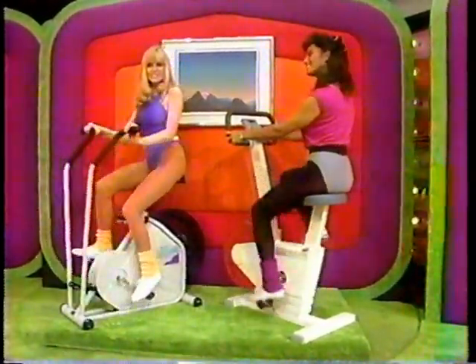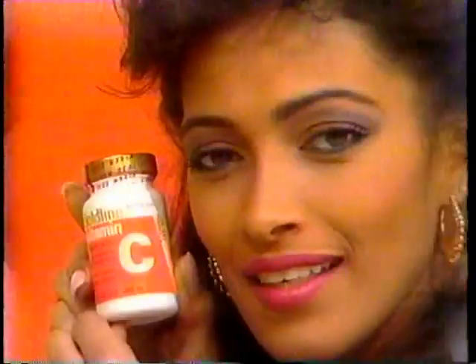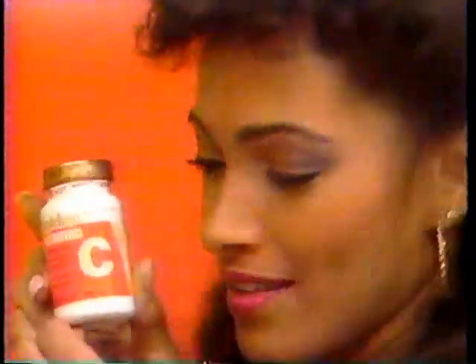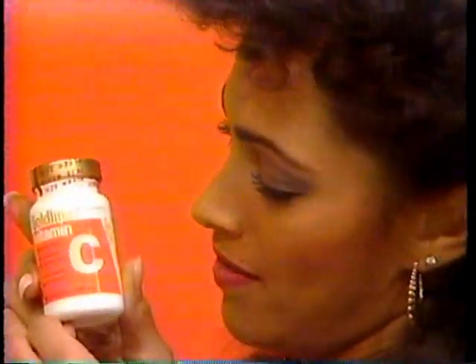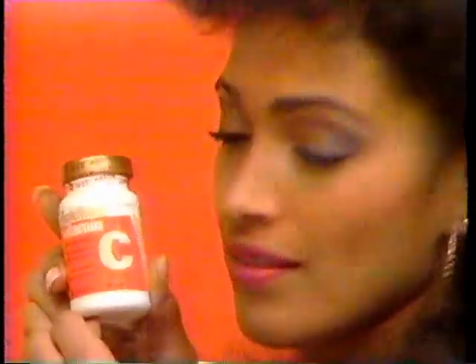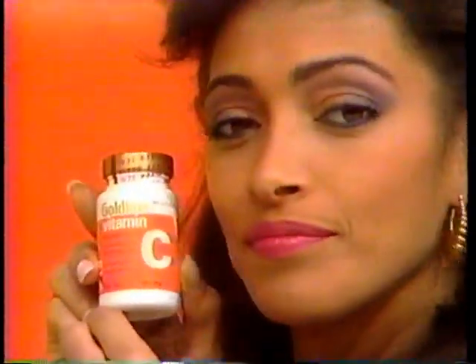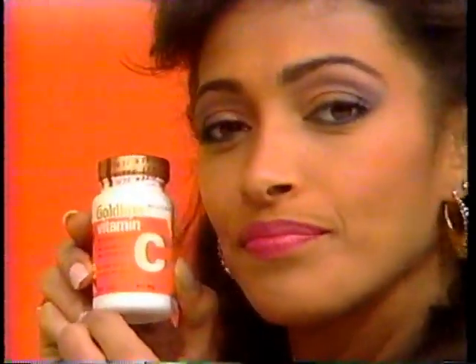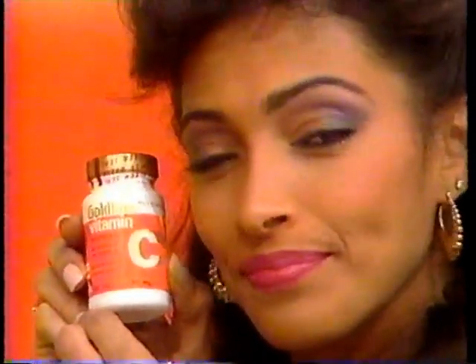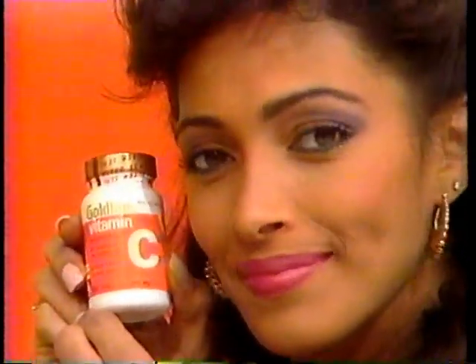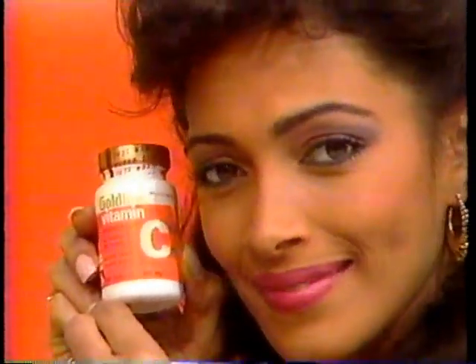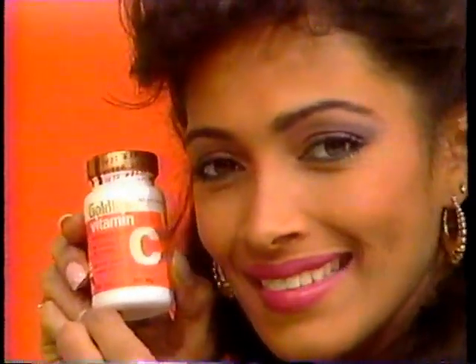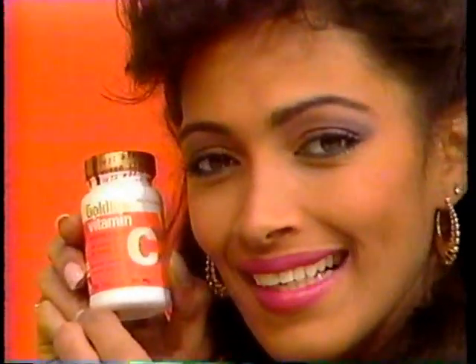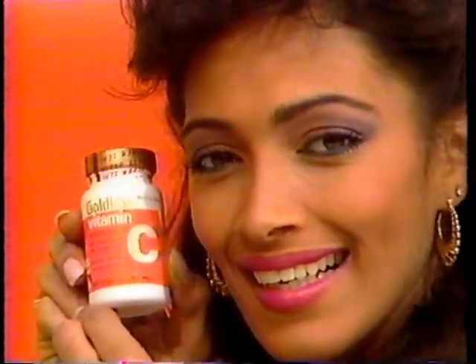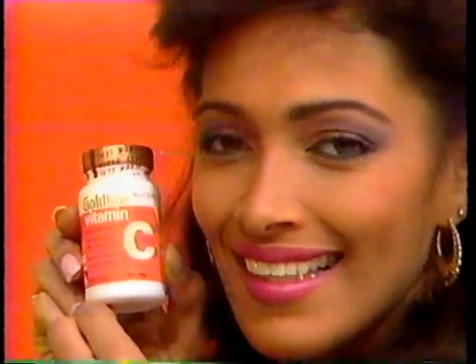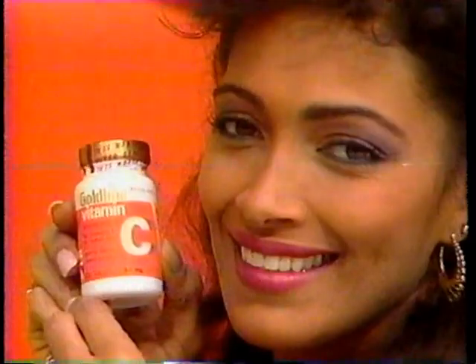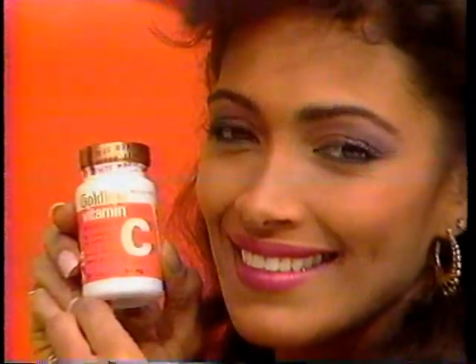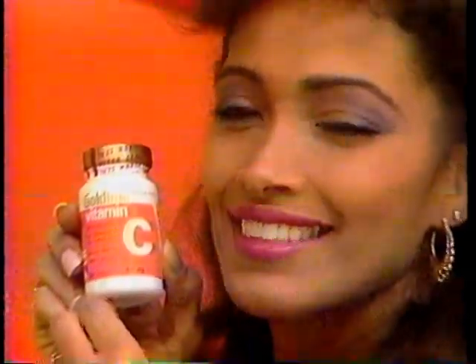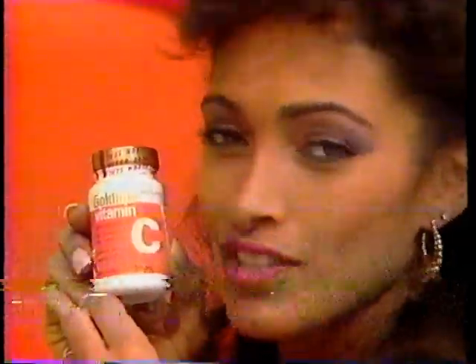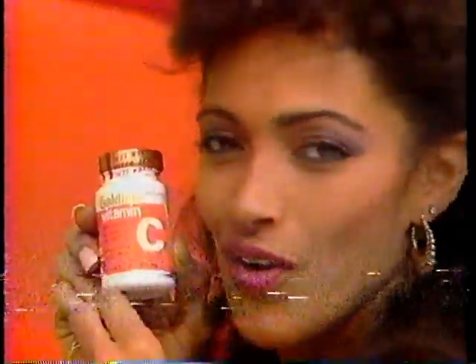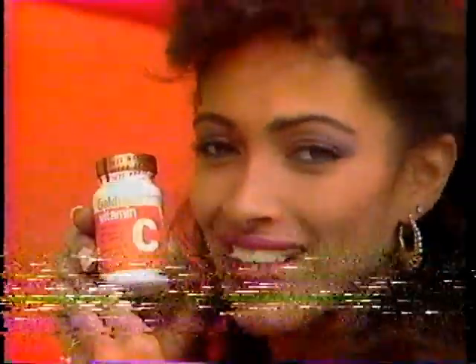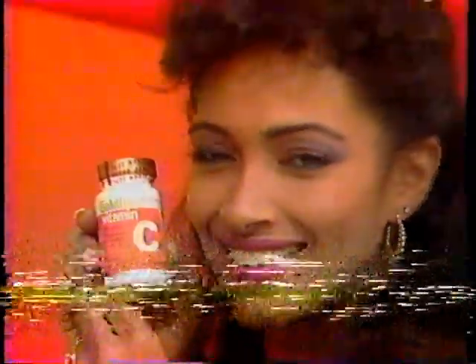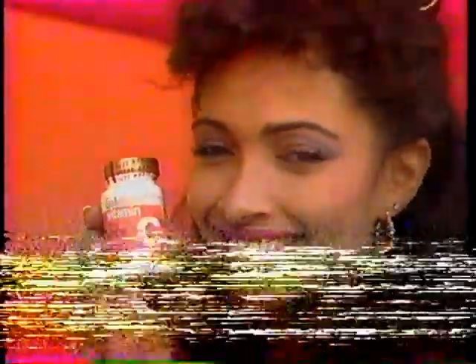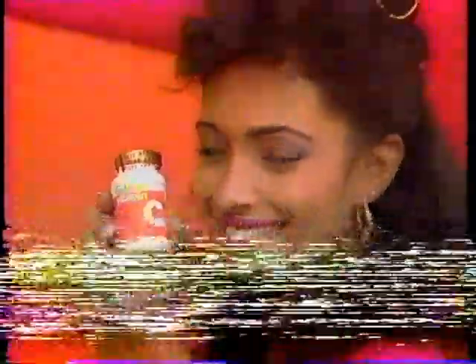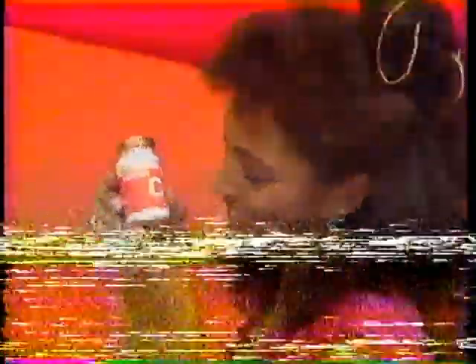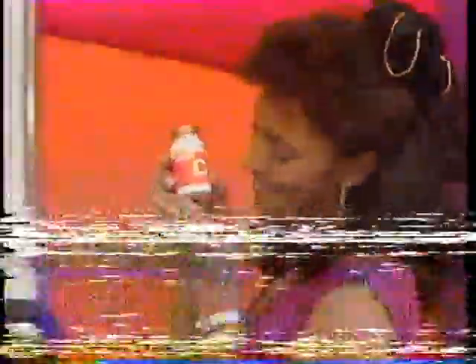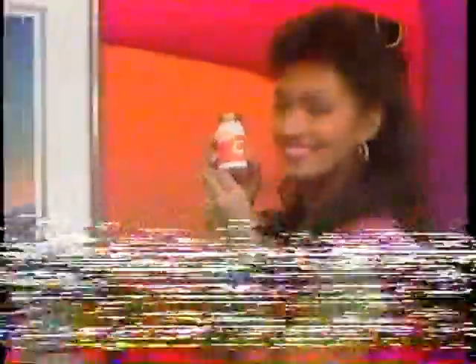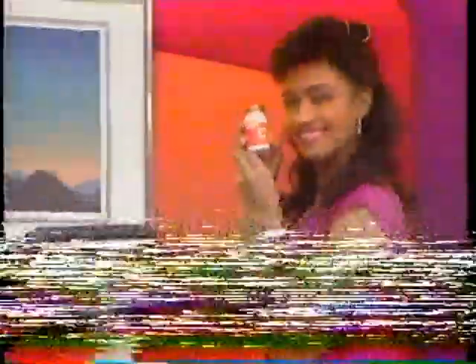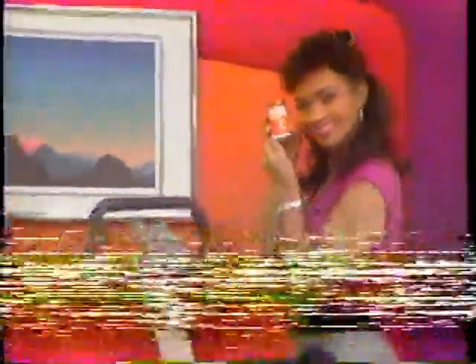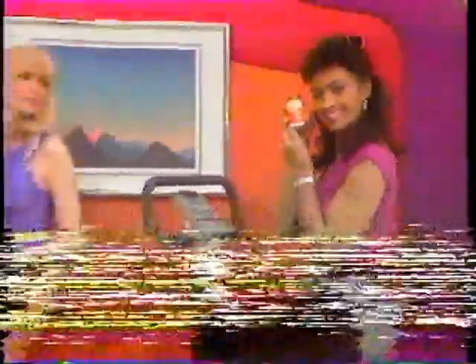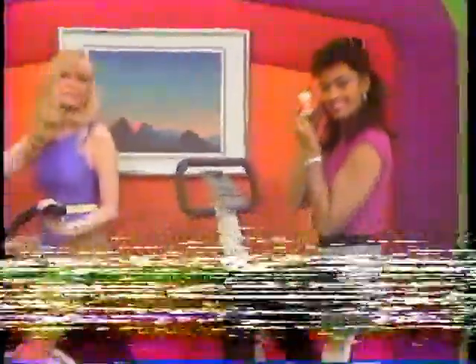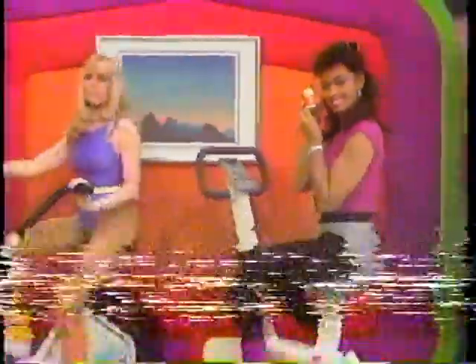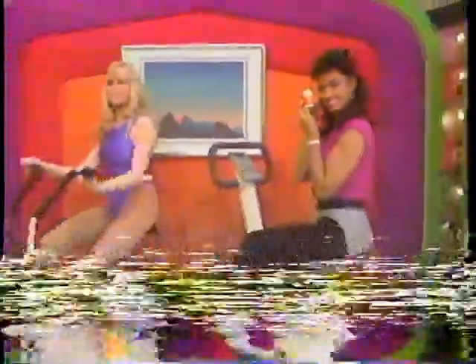And to the win — Goldline brand Vitamin C, 500 milligram tablets. Goldline: the second best source of vitamins after Mother Nature.